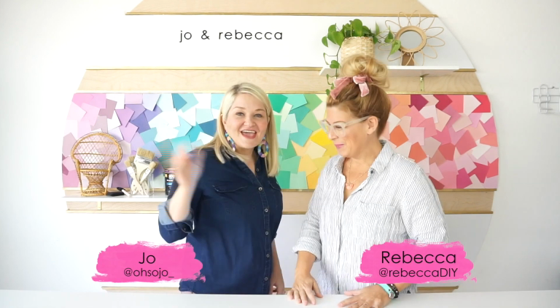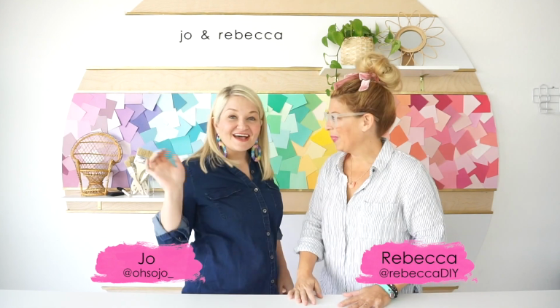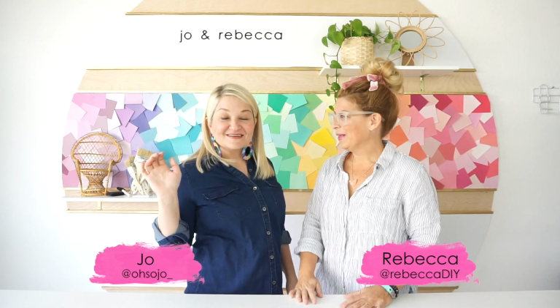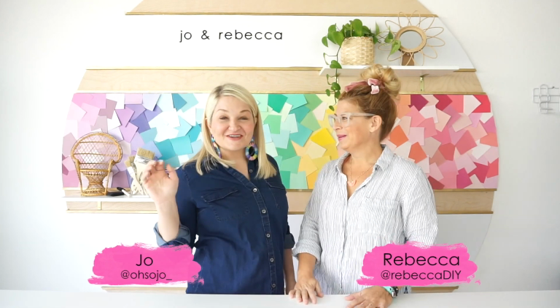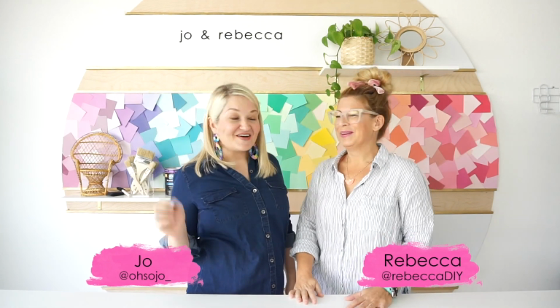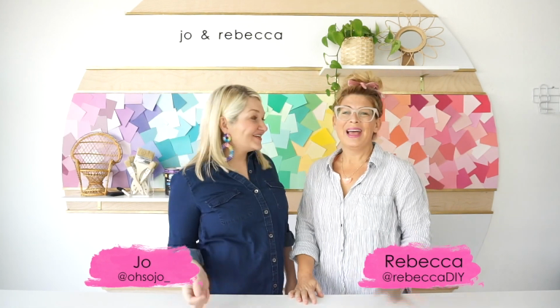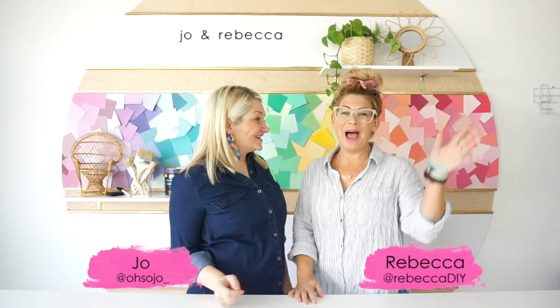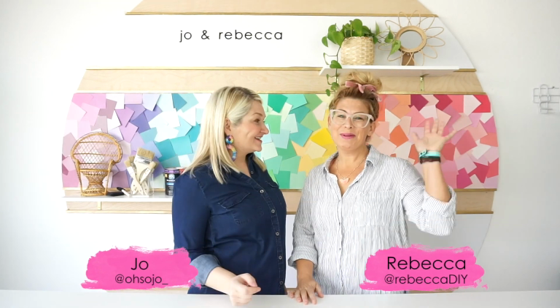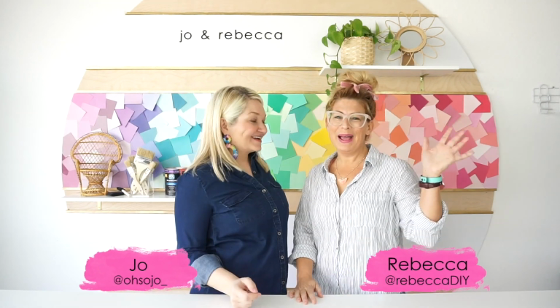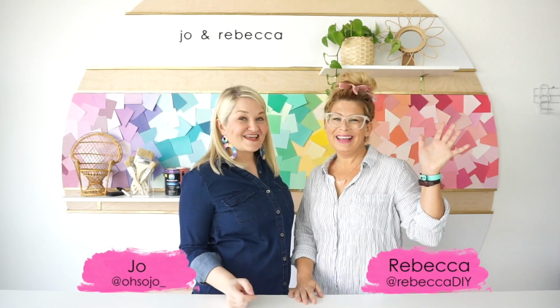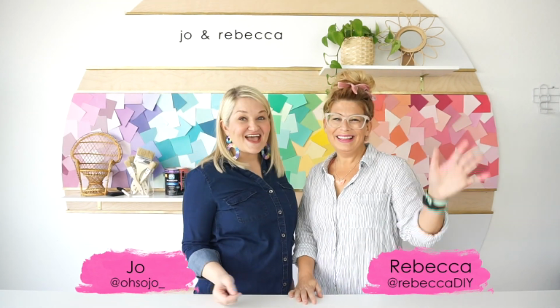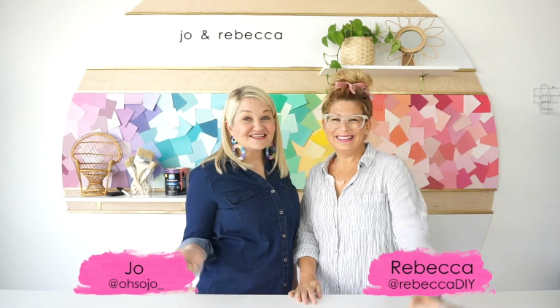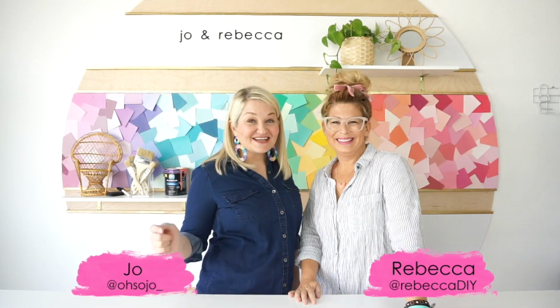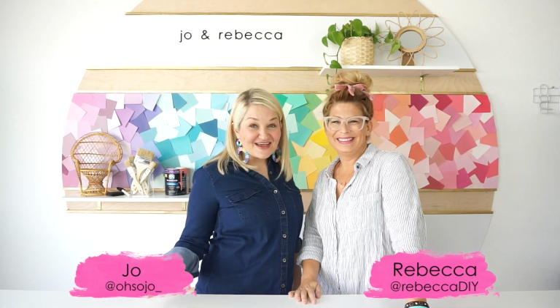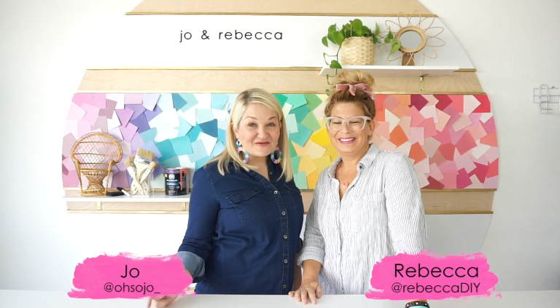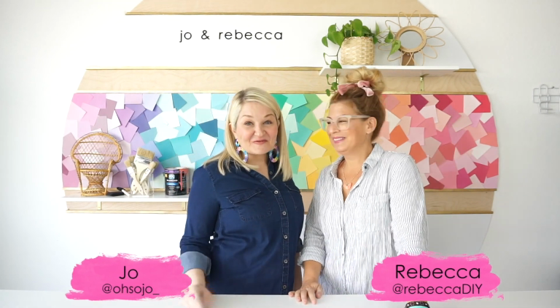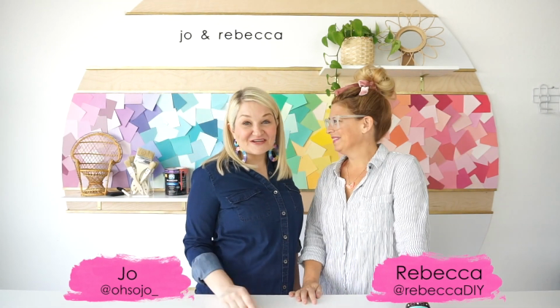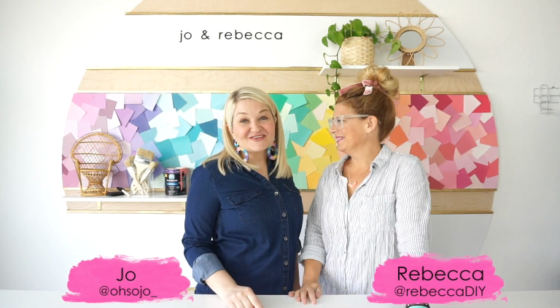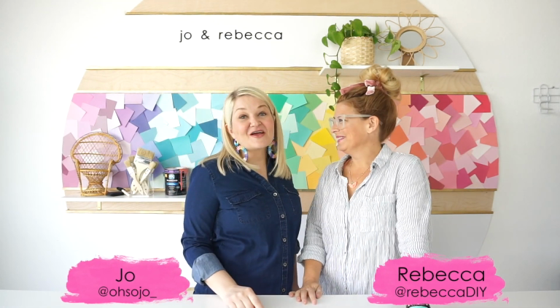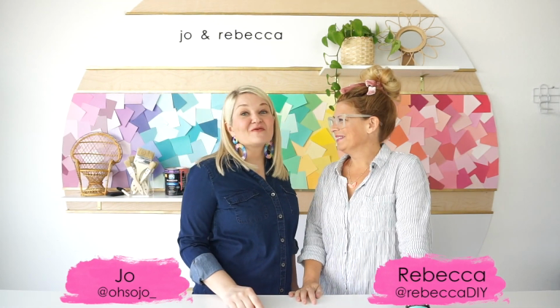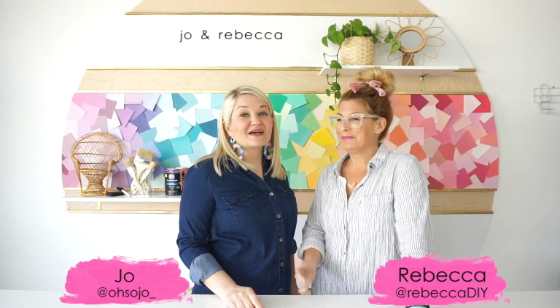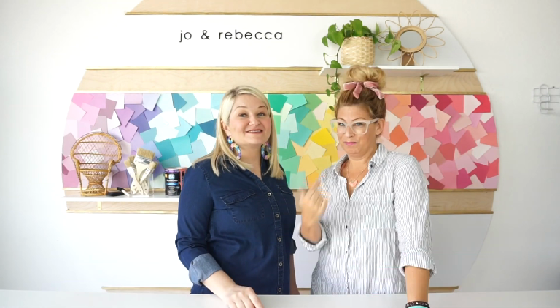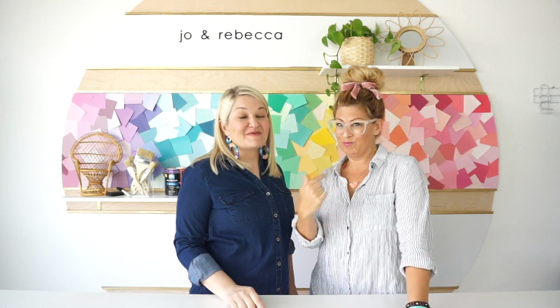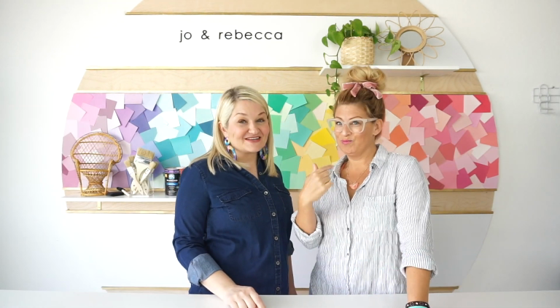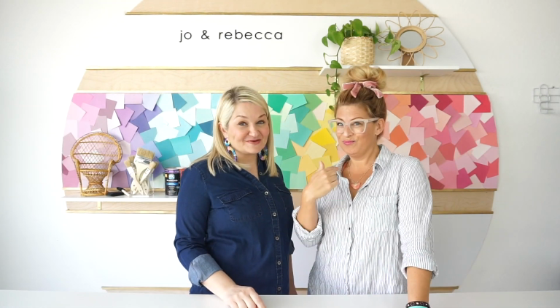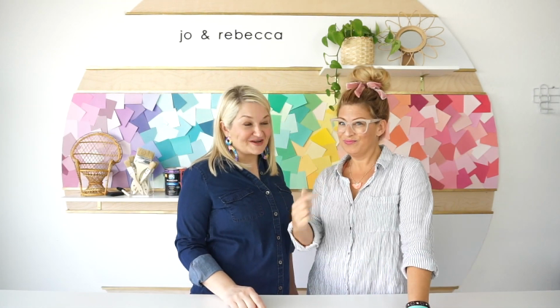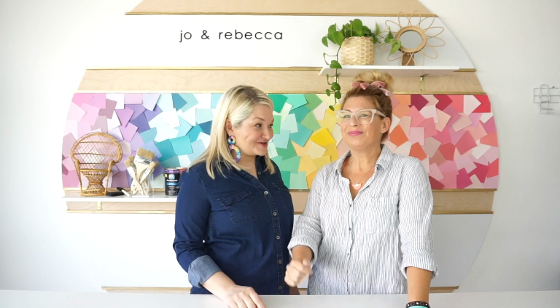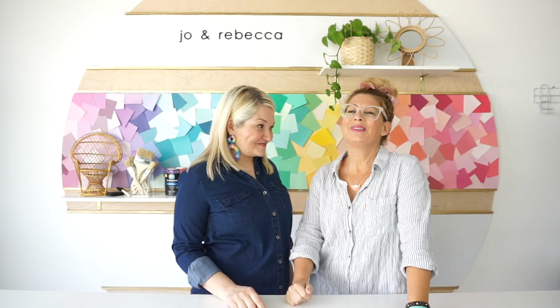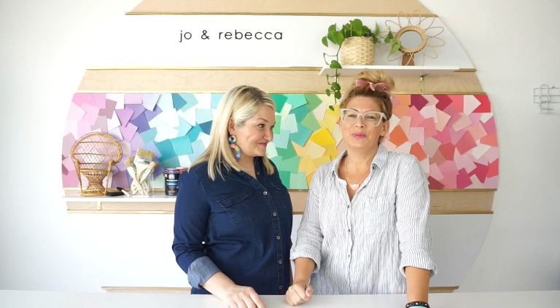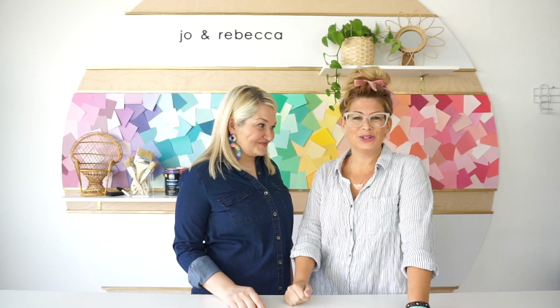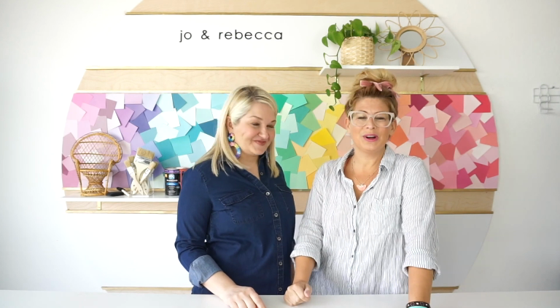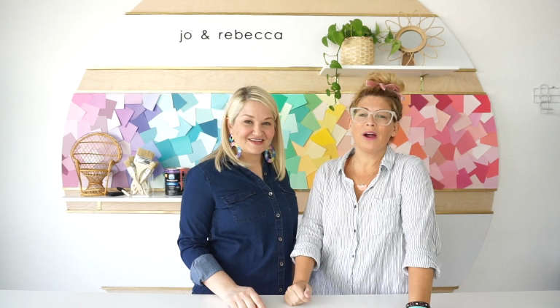Hey guys, I'm Jo. I'm Rebecca. And today we are redoing Rebecca's master bedroom. We sure are.